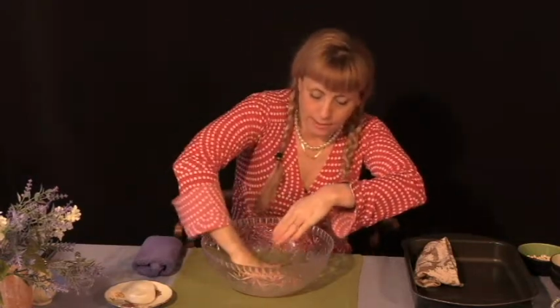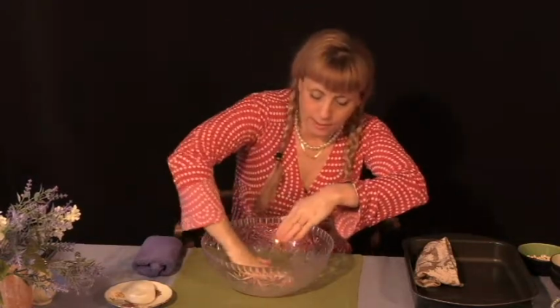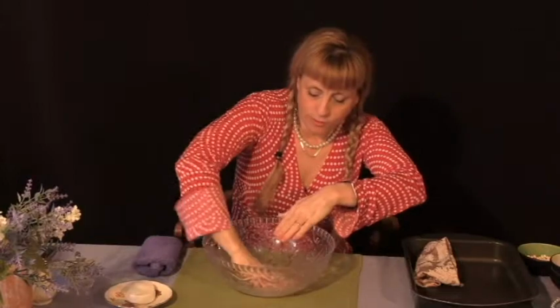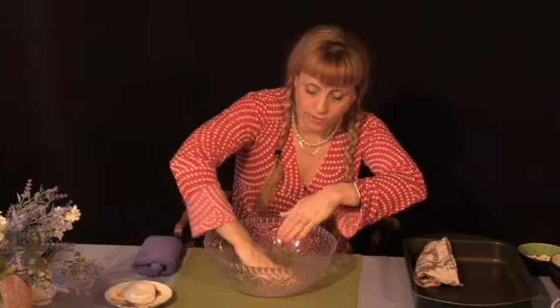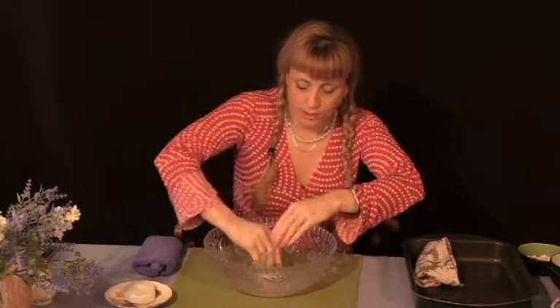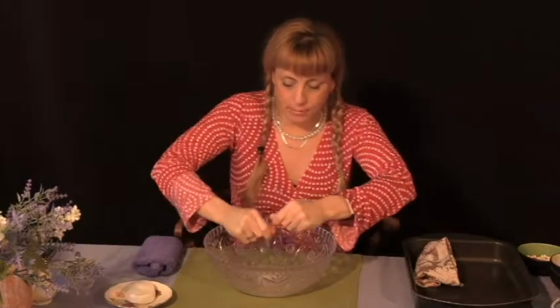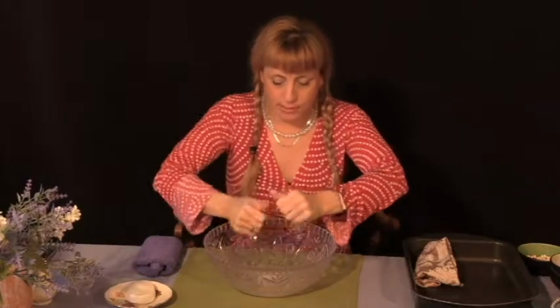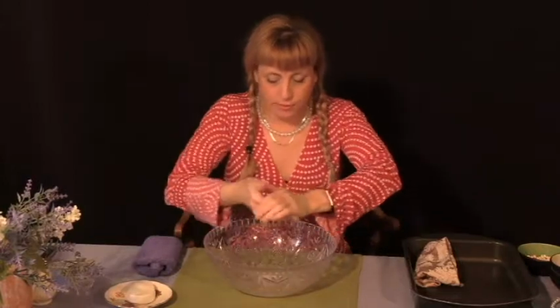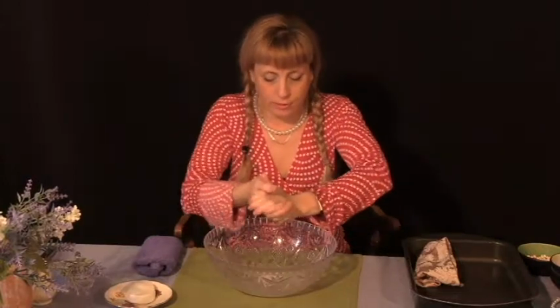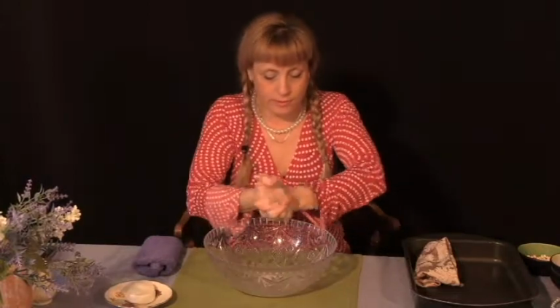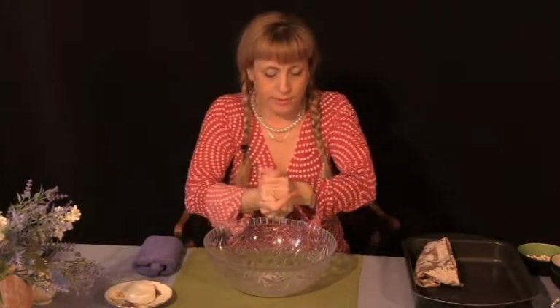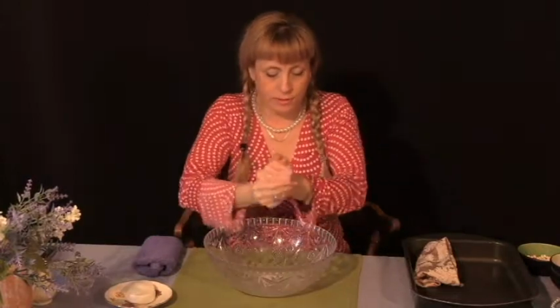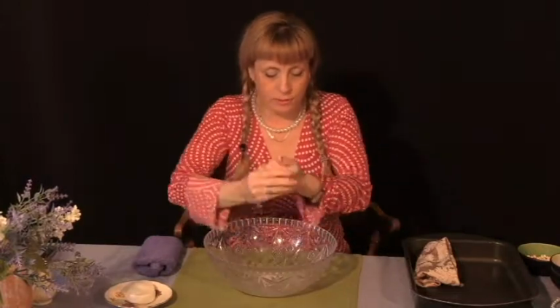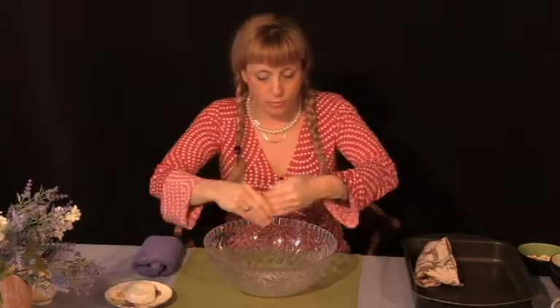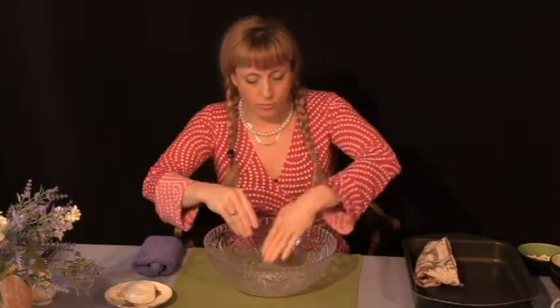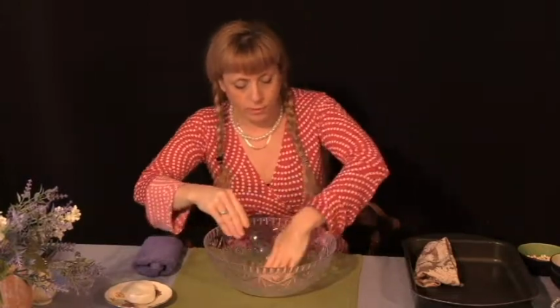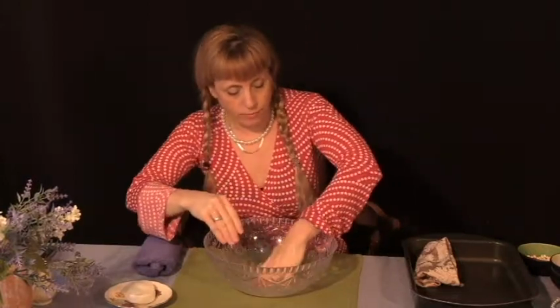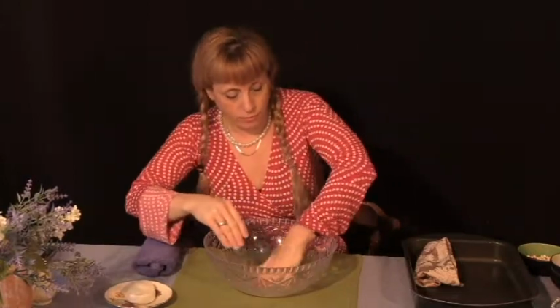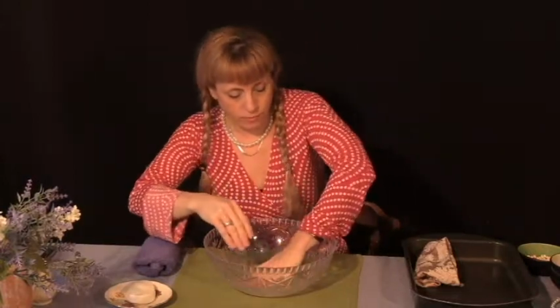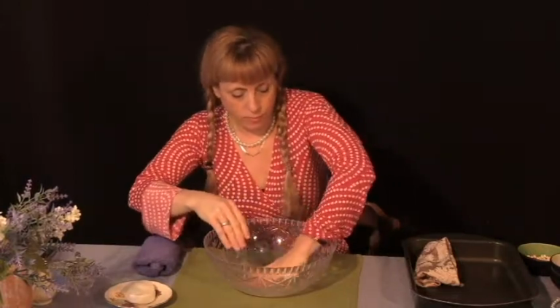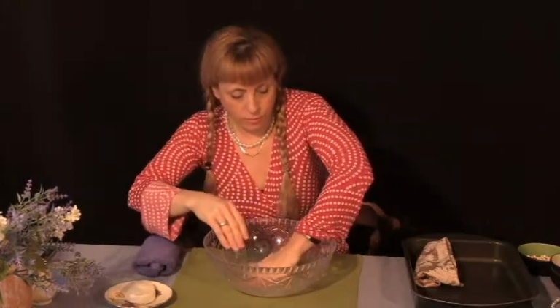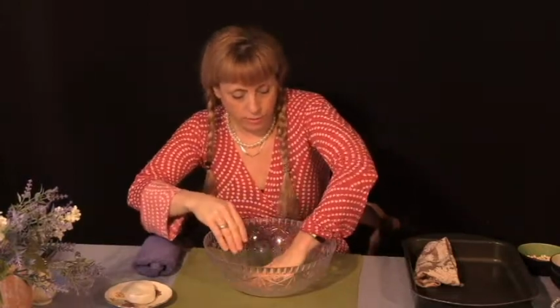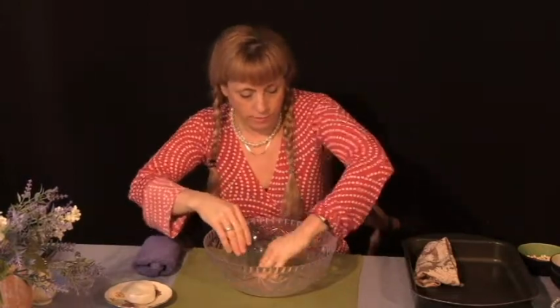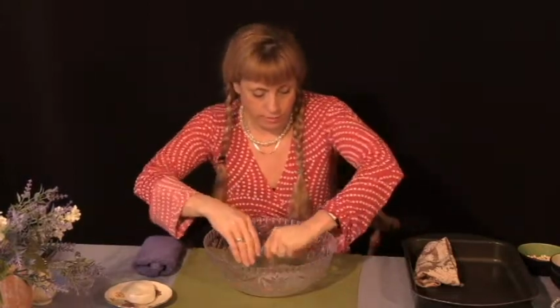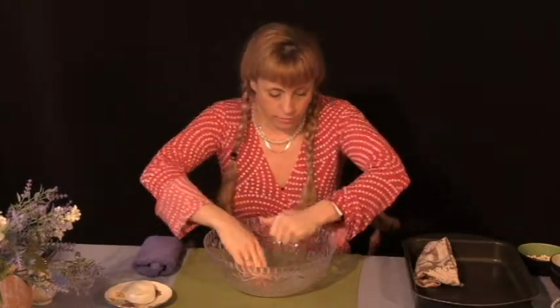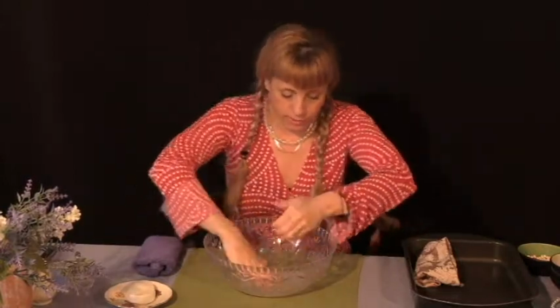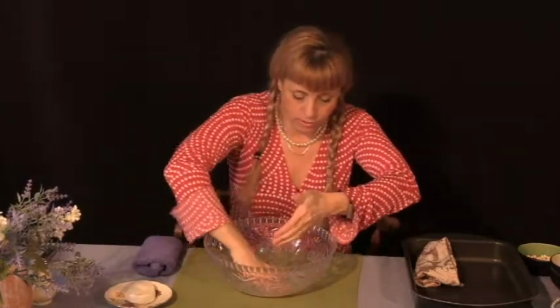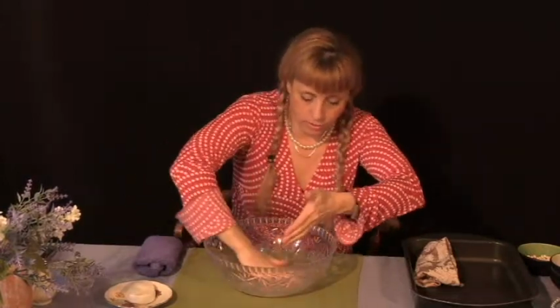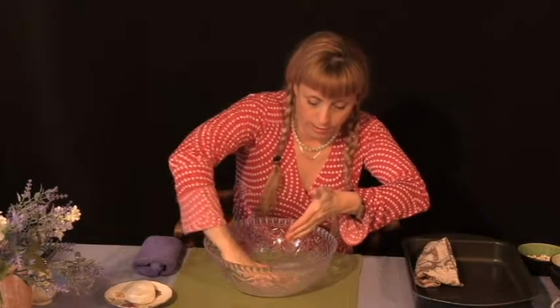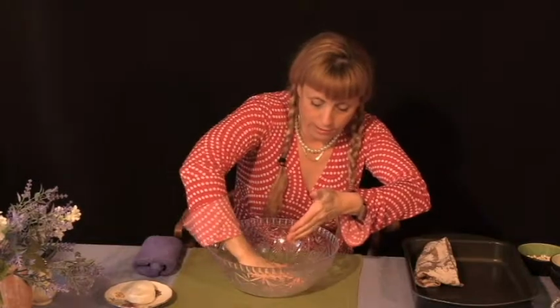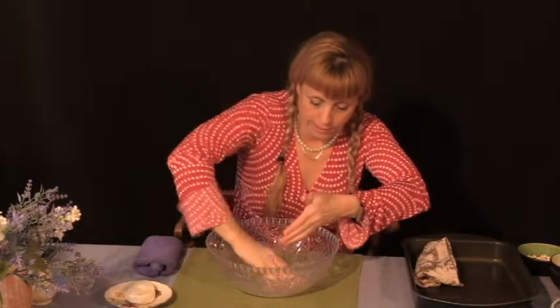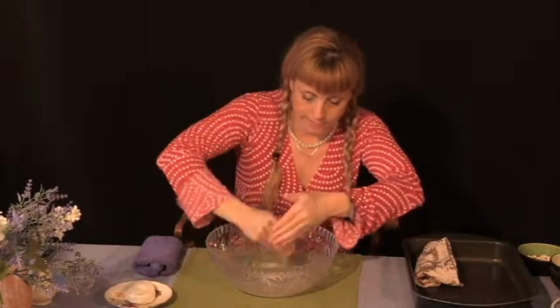Likely once the child begins to do this, they're going to do it over and over and over. Water is very soothing, calming, and relaxing.